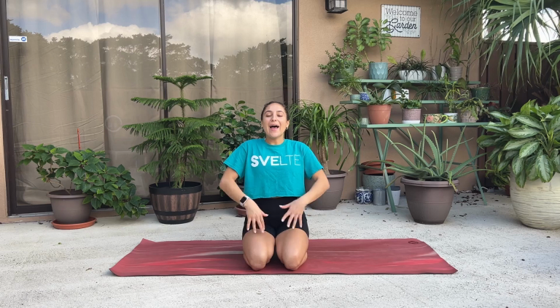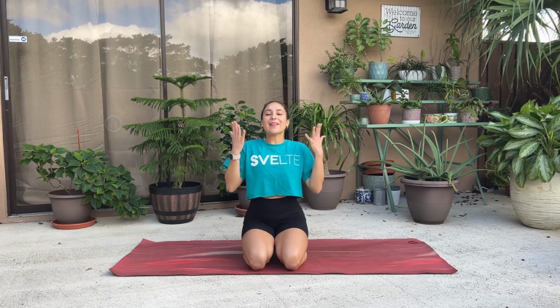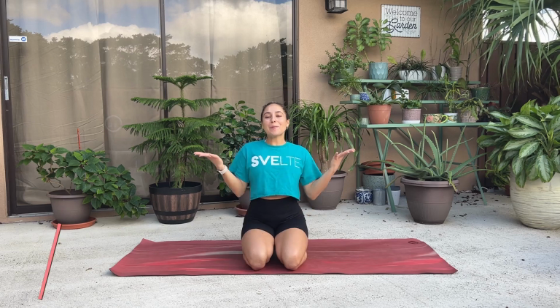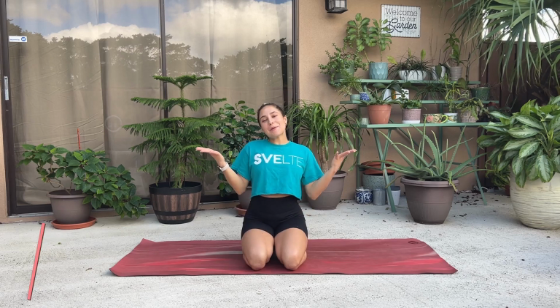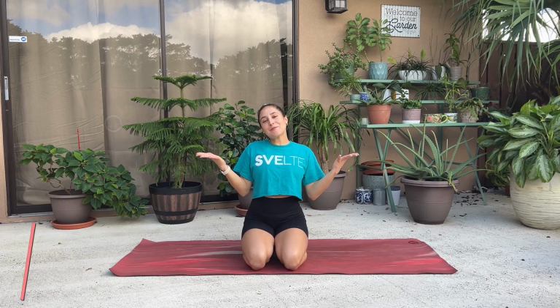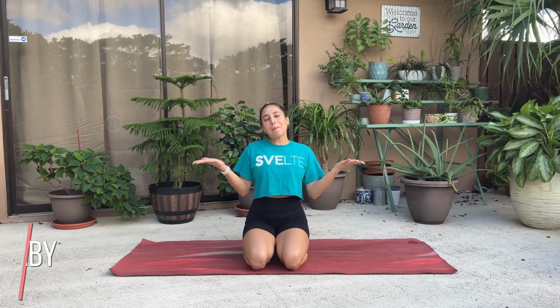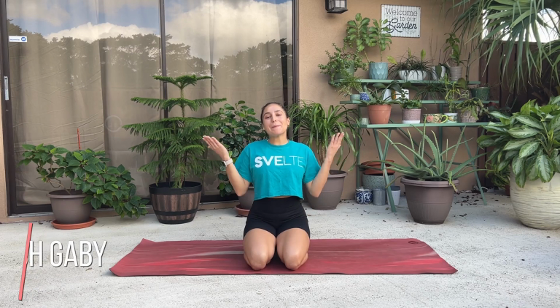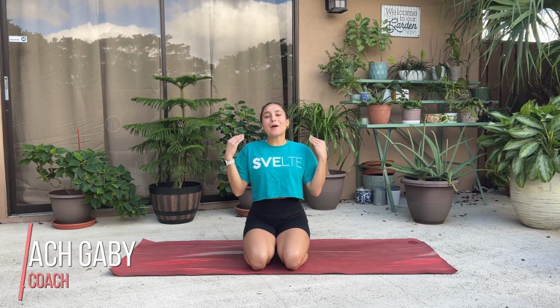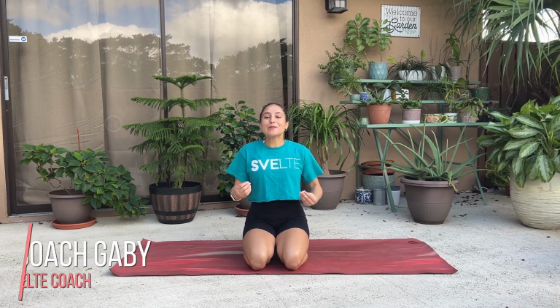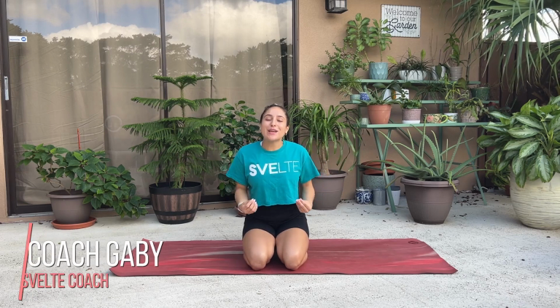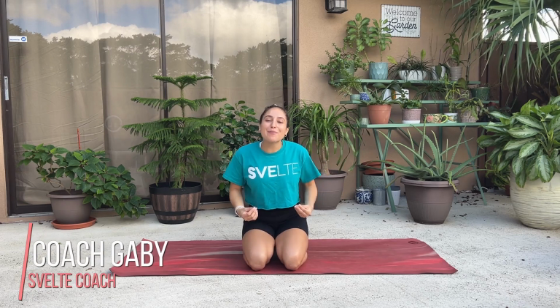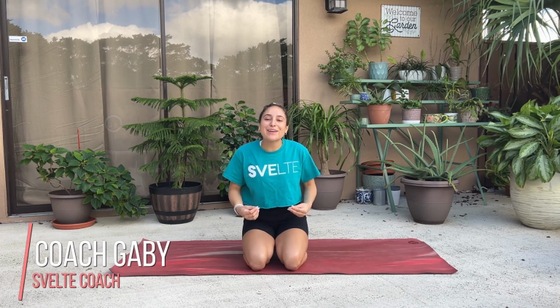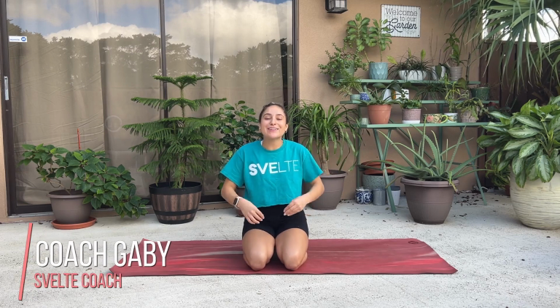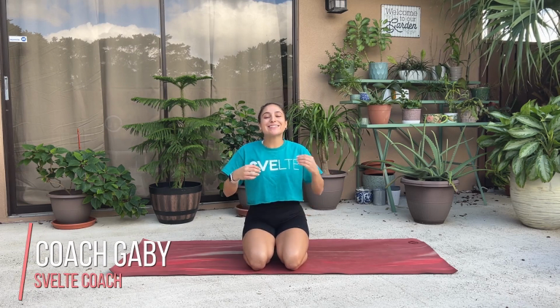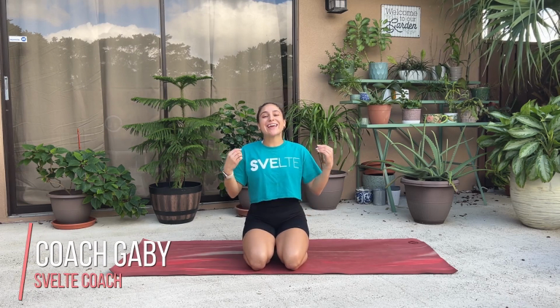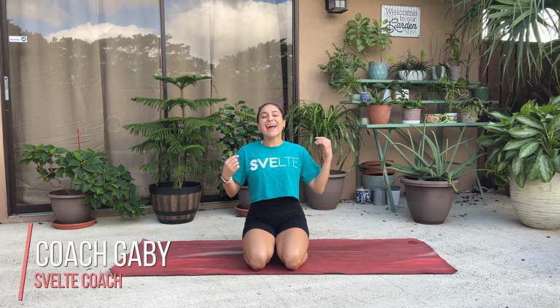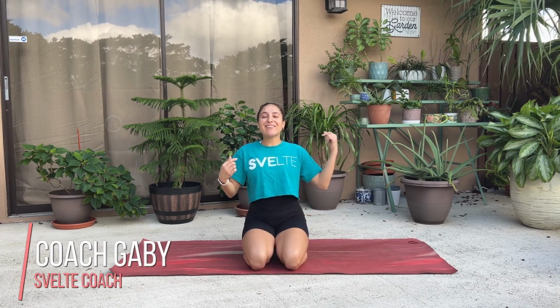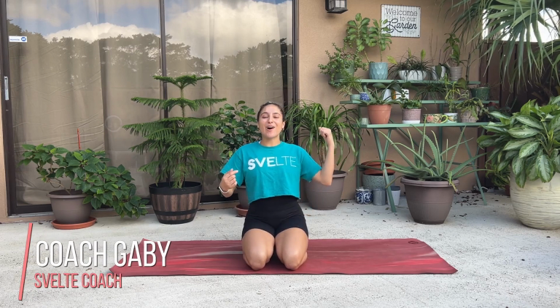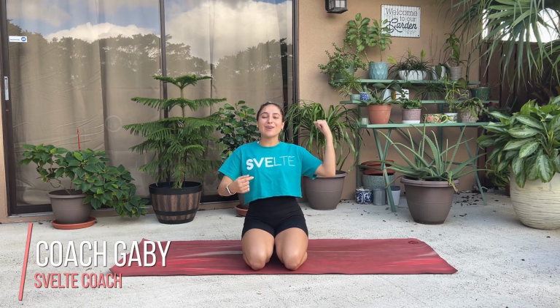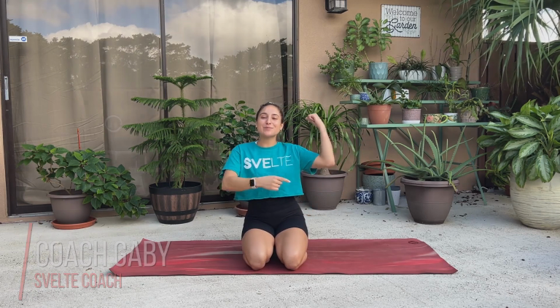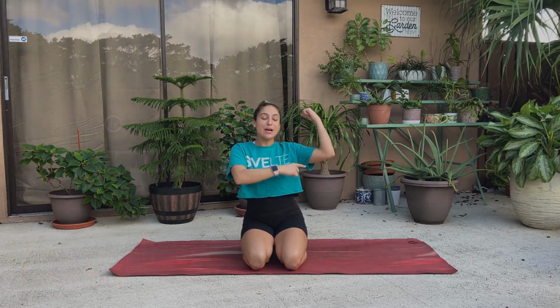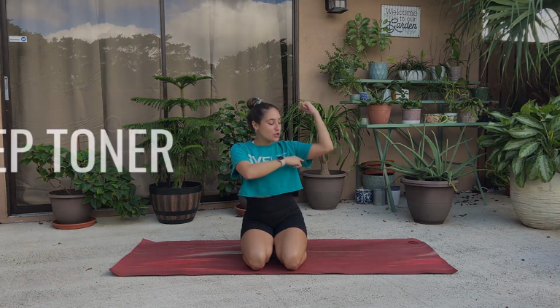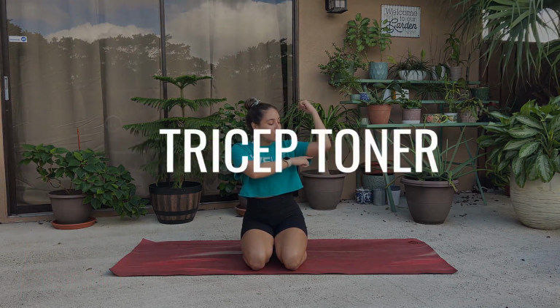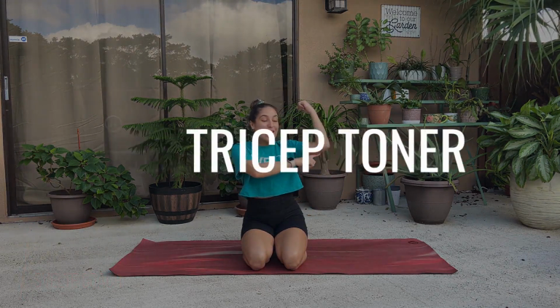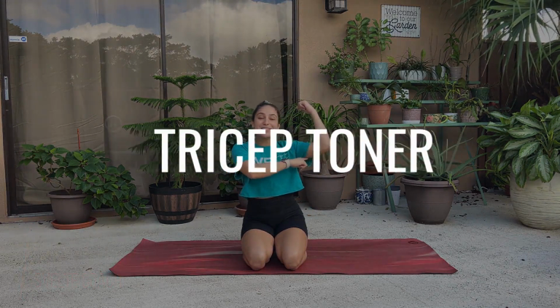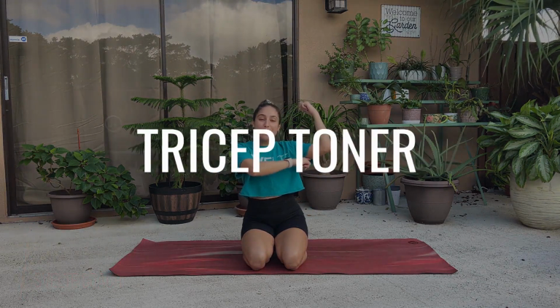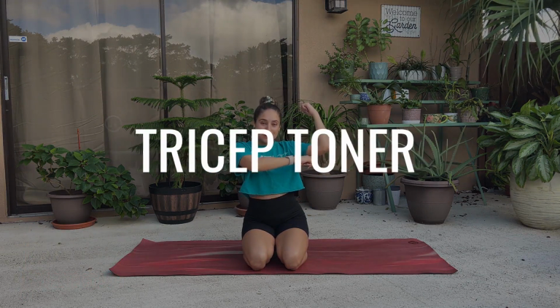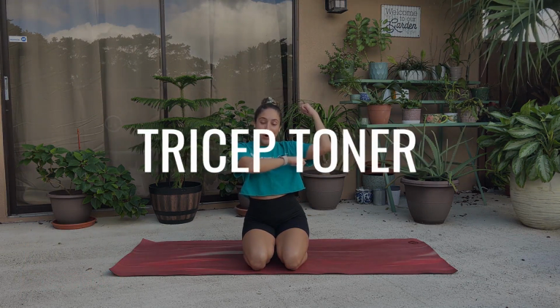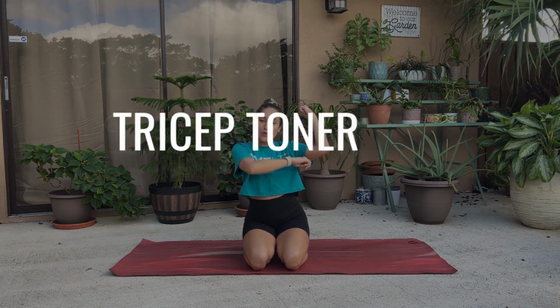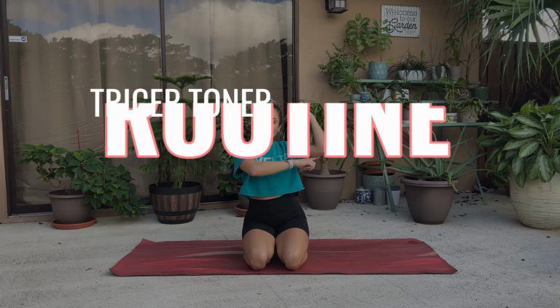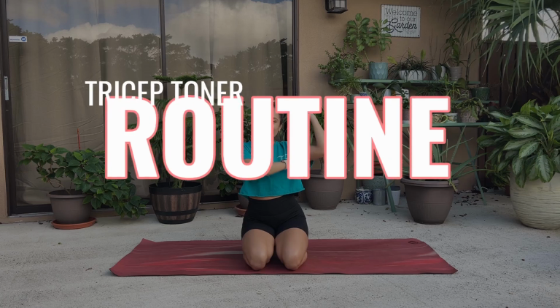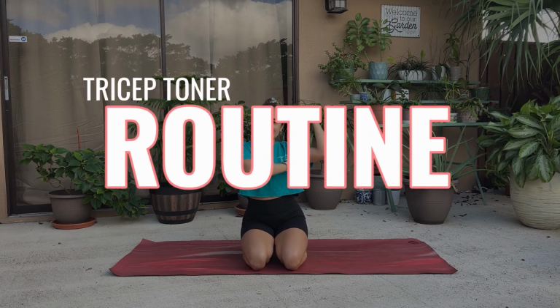Hello, my beautiful people. Coach Gabby here, and today I have an awesome tricep toner routine.